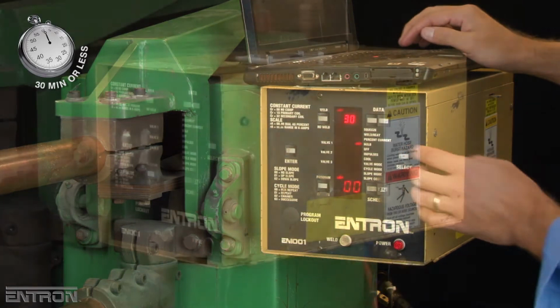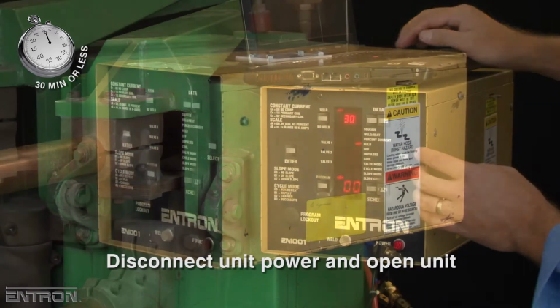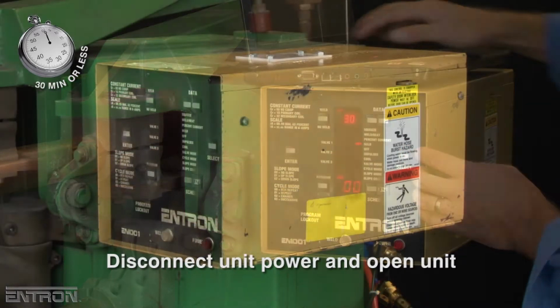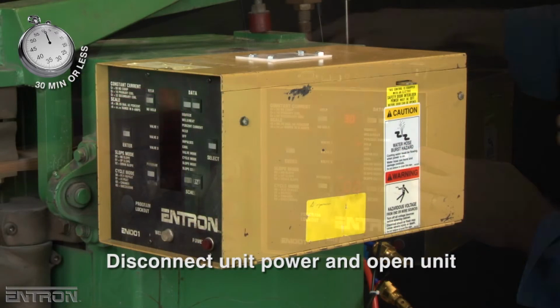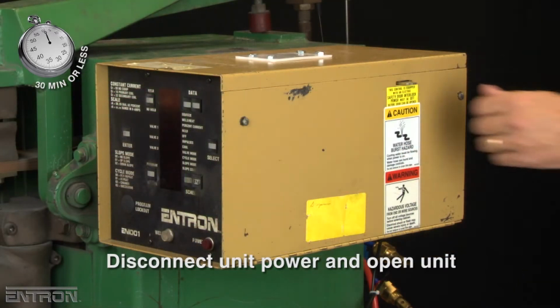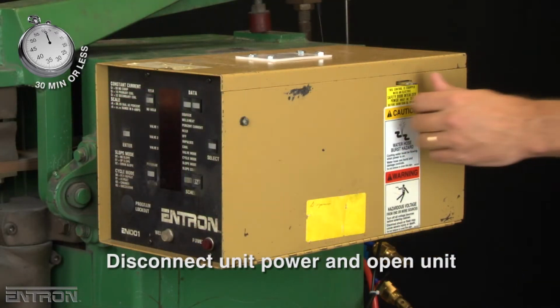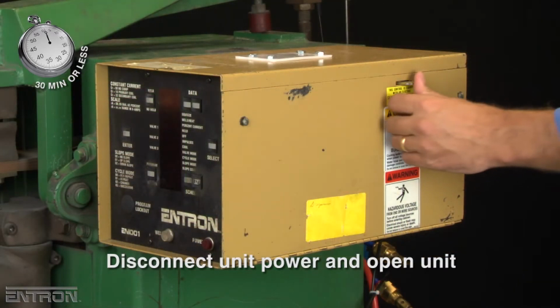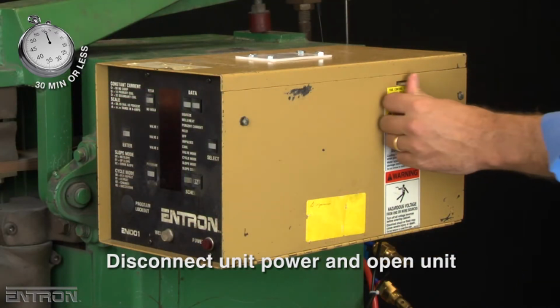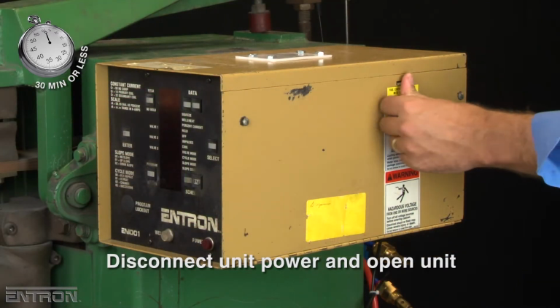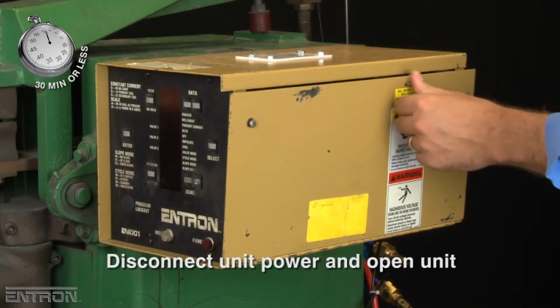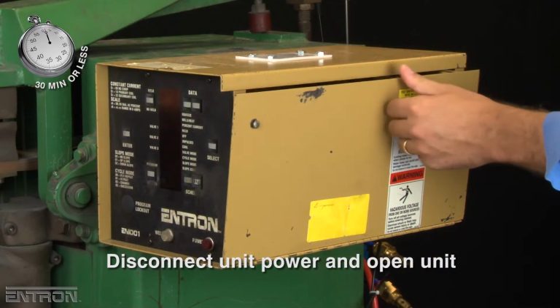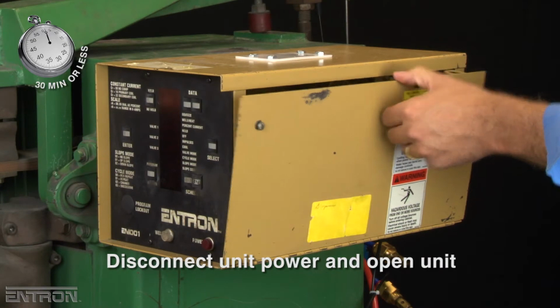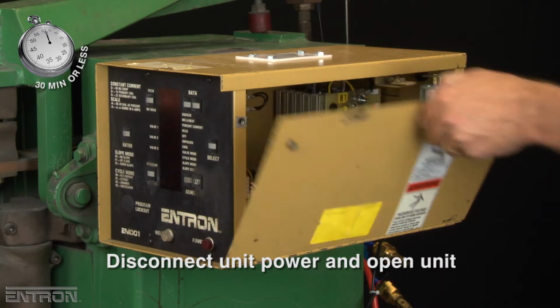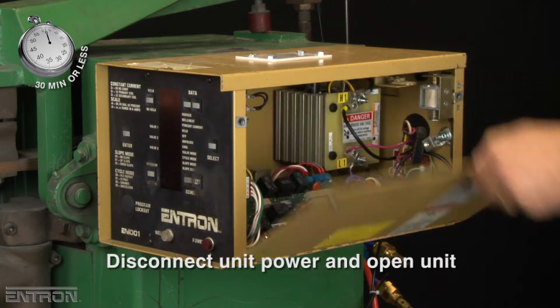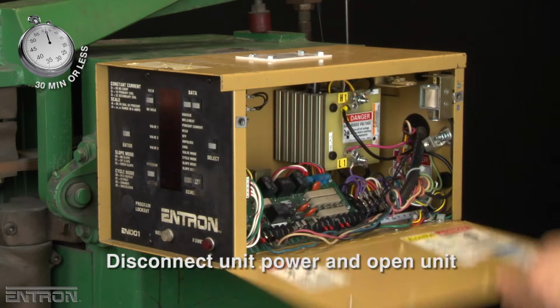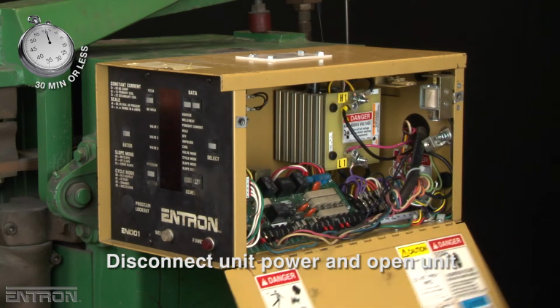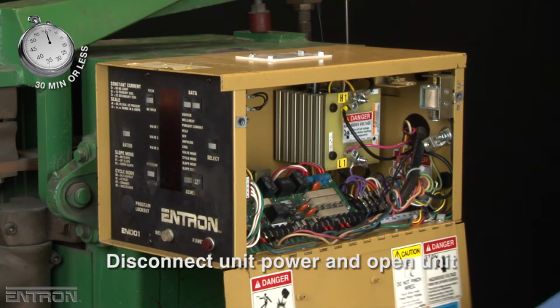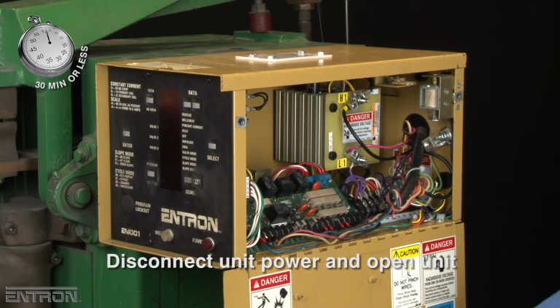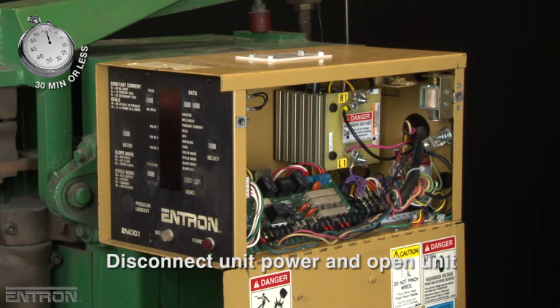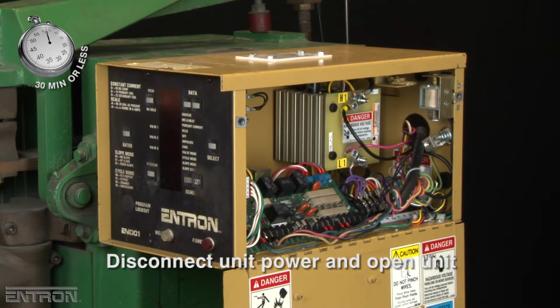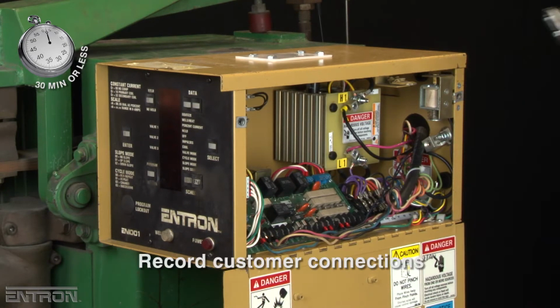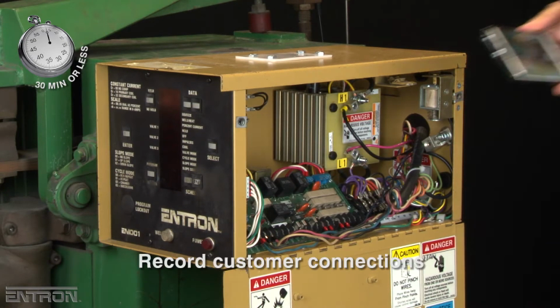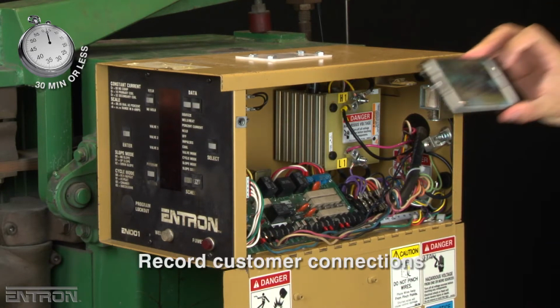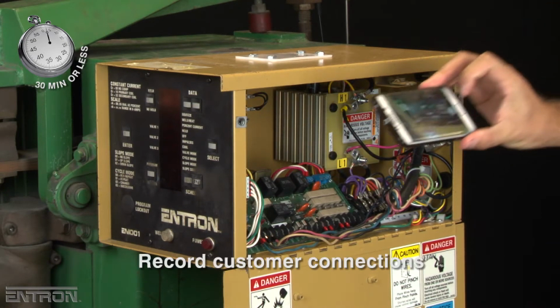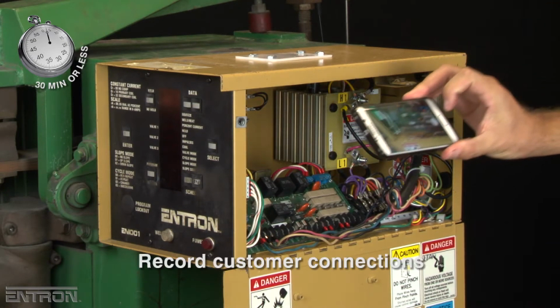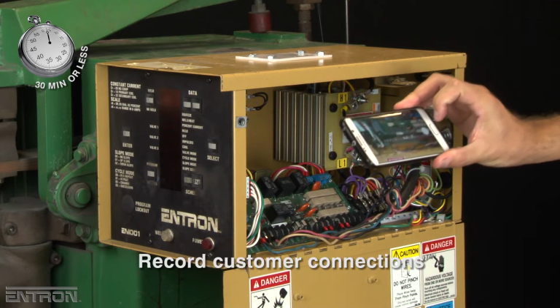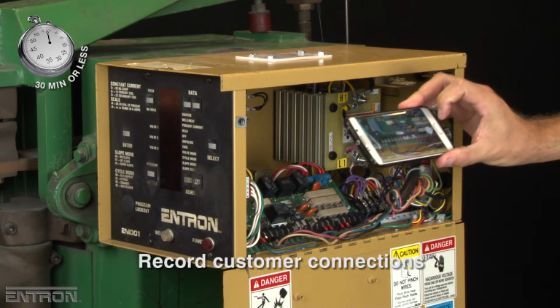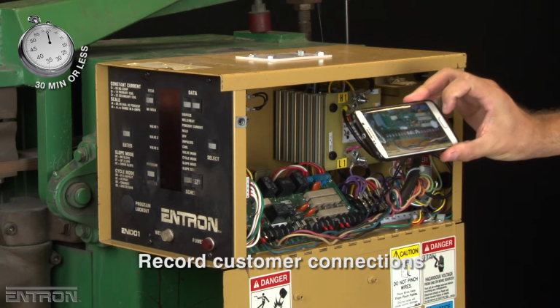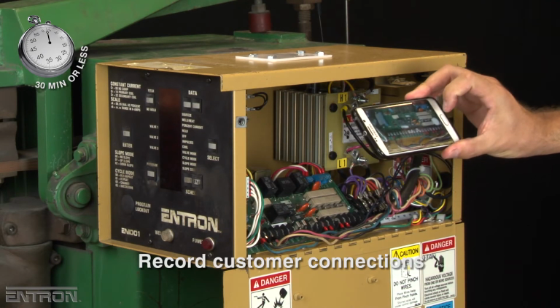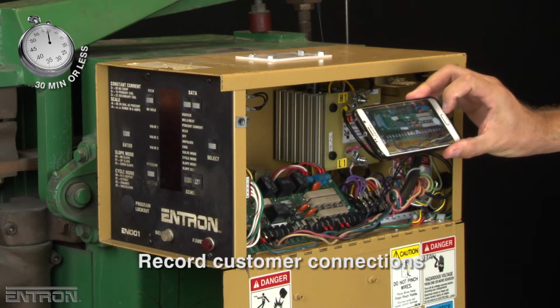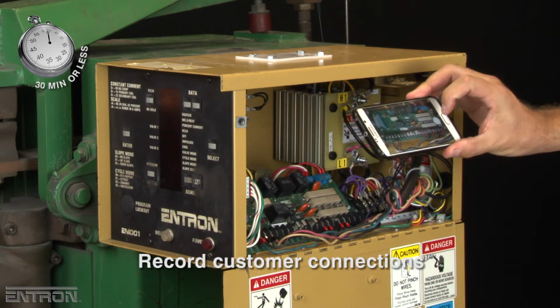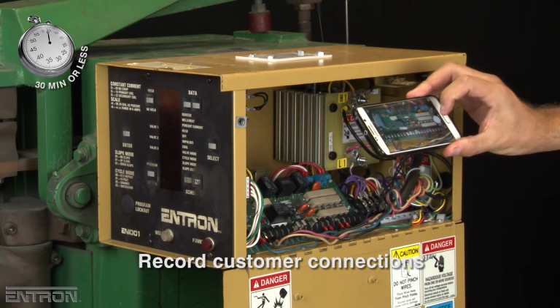After disconnecting the unit power, the unit is opened and customer connections are also recorded.